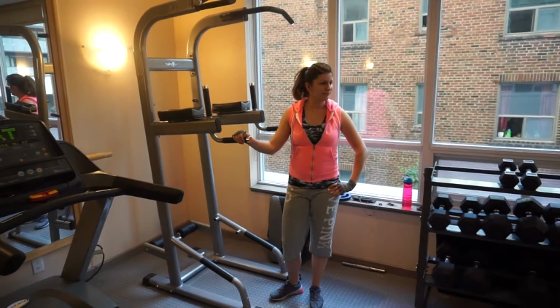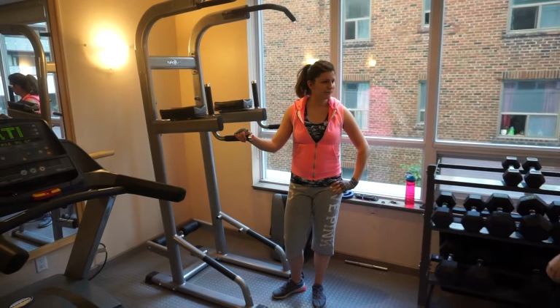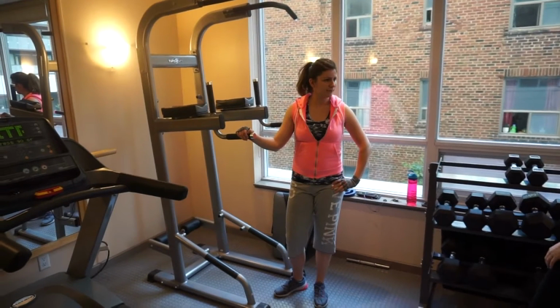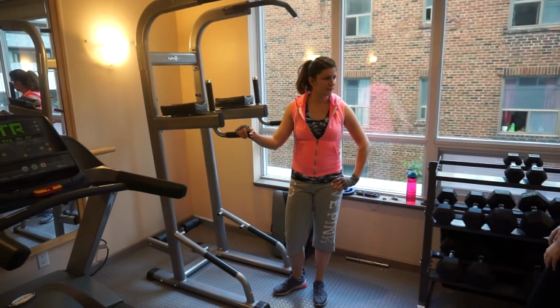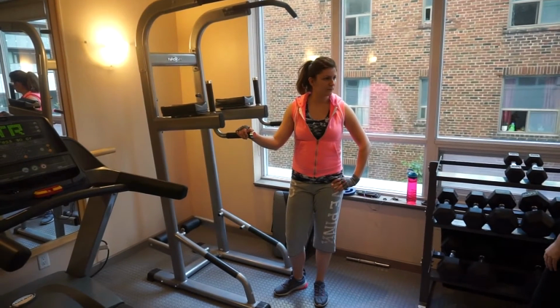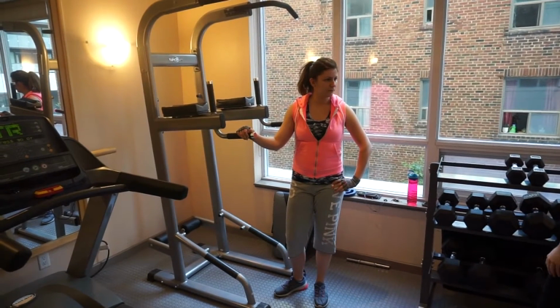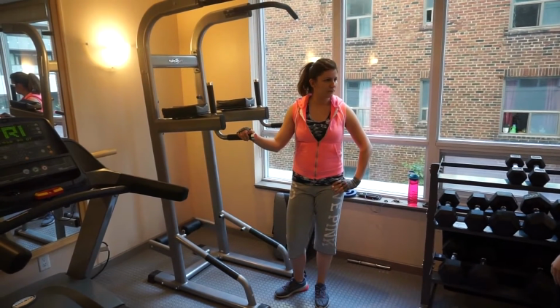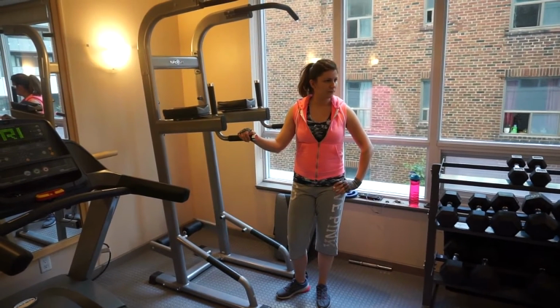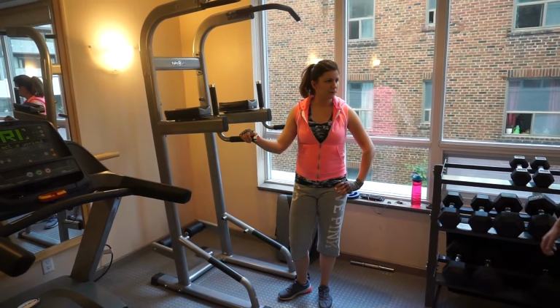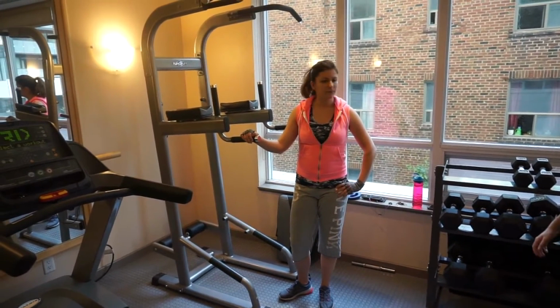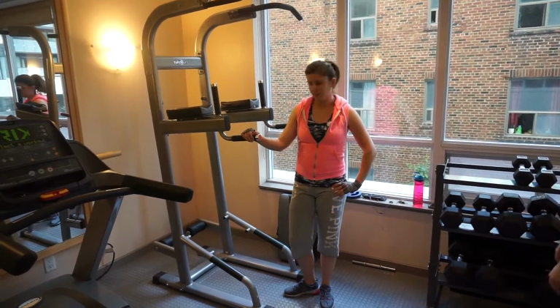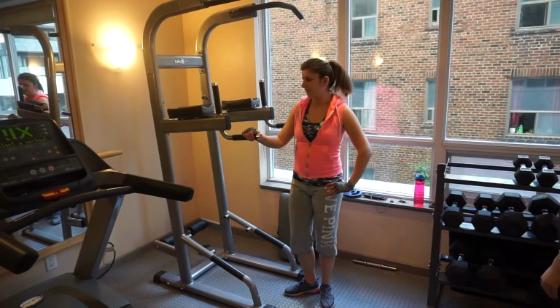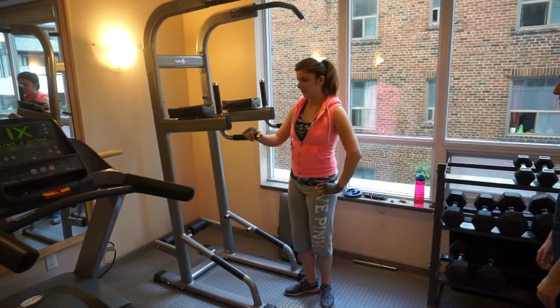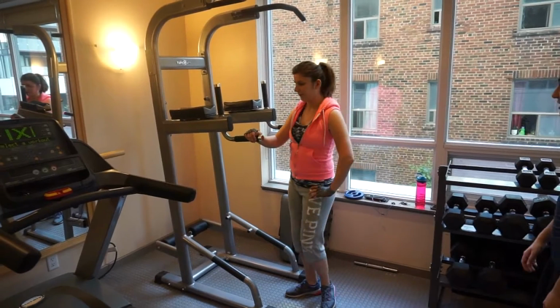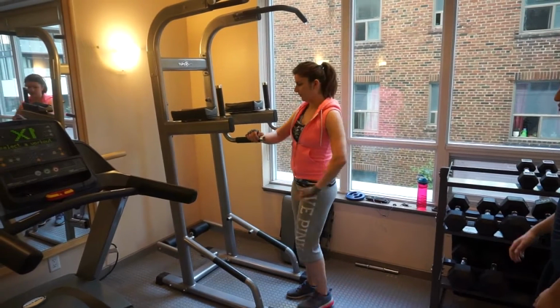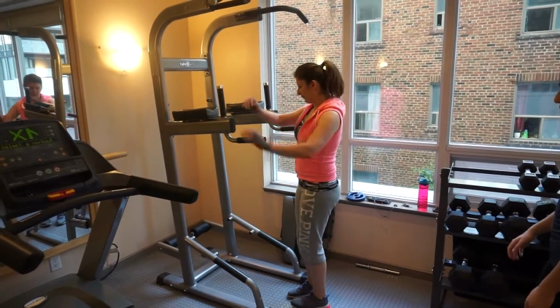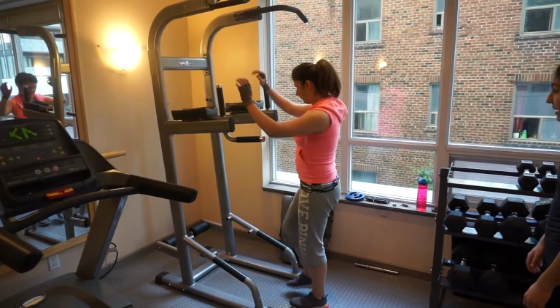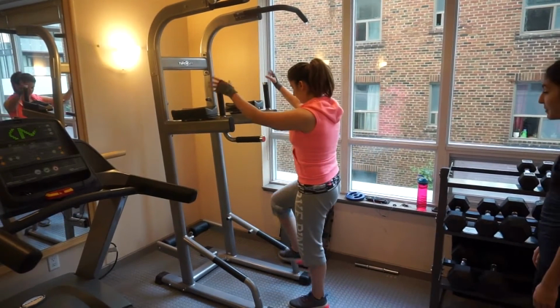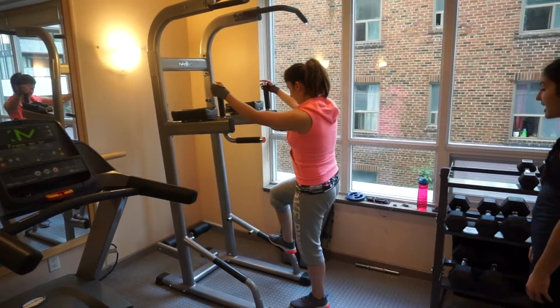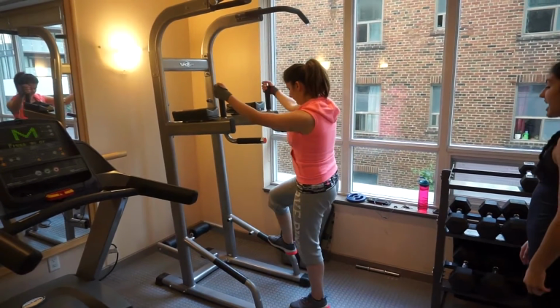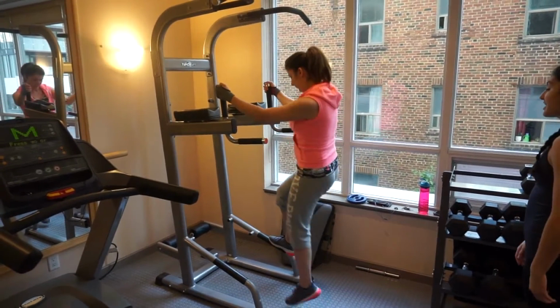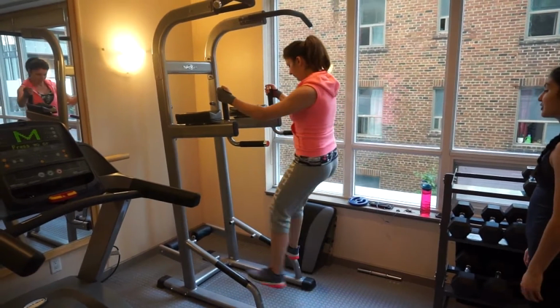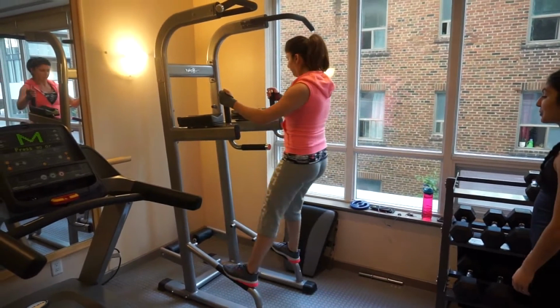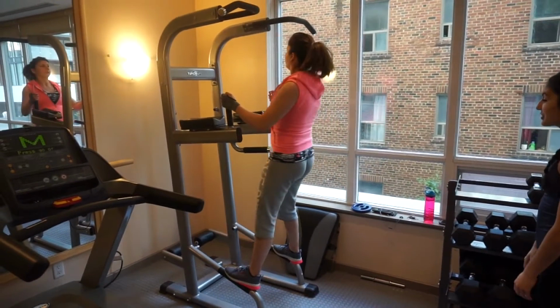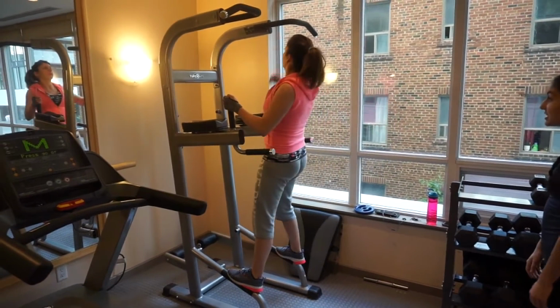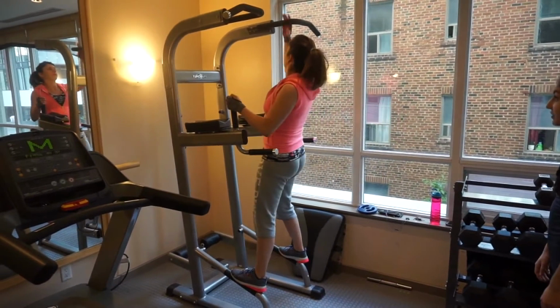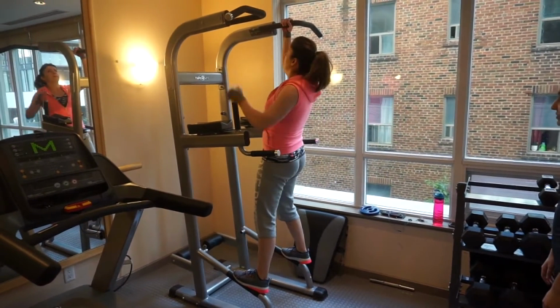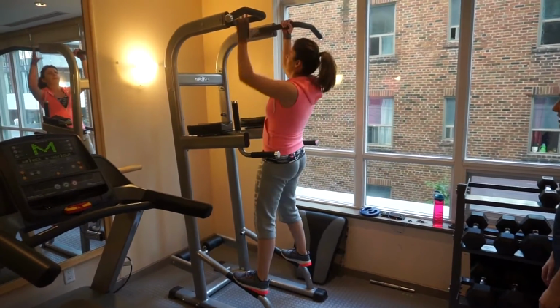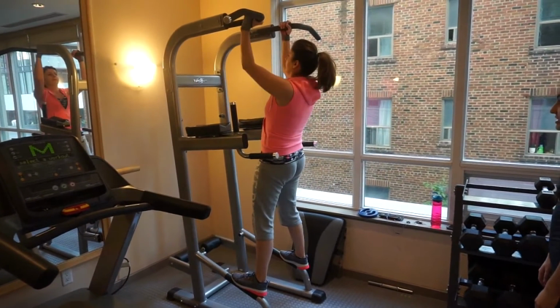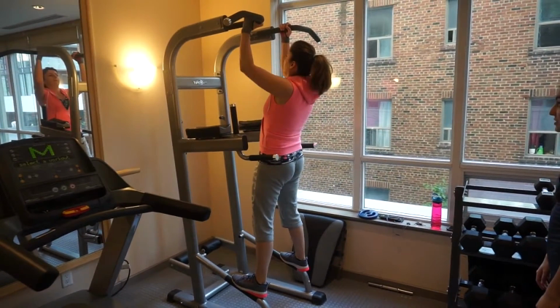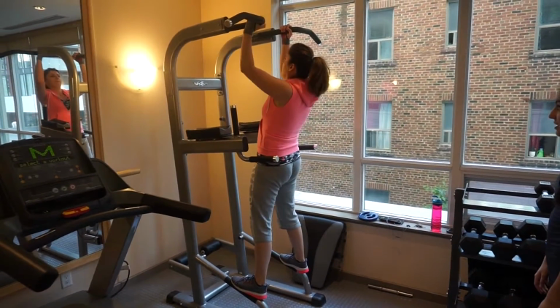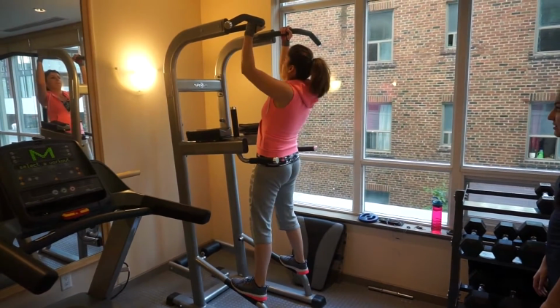I want you to pull yourself up. If you can't do that, just jump up and lower yourself as slow as you can.